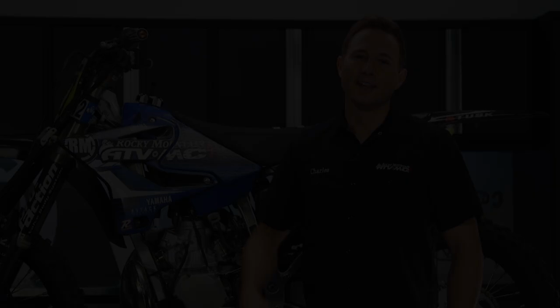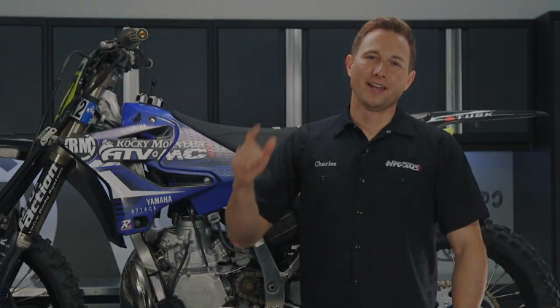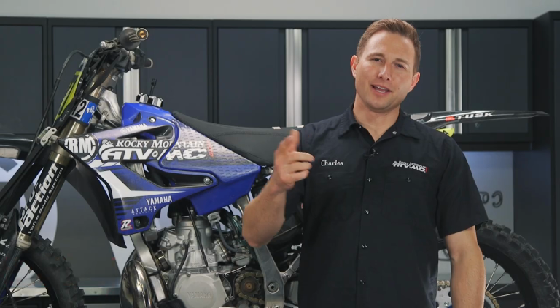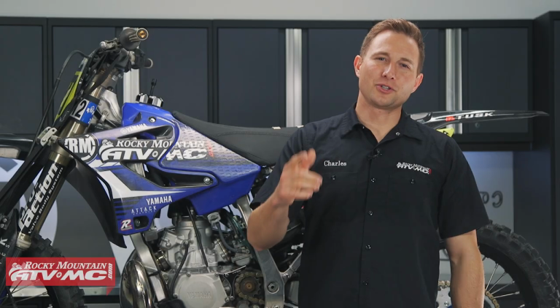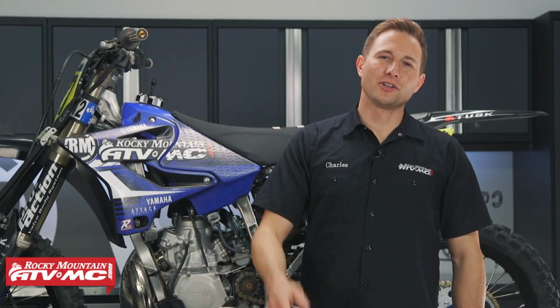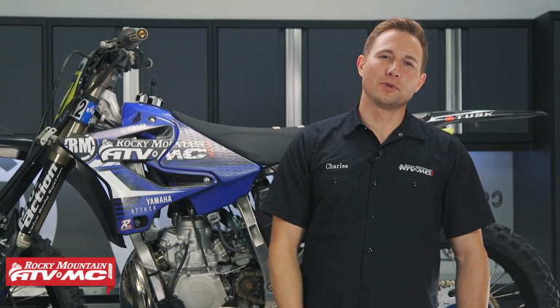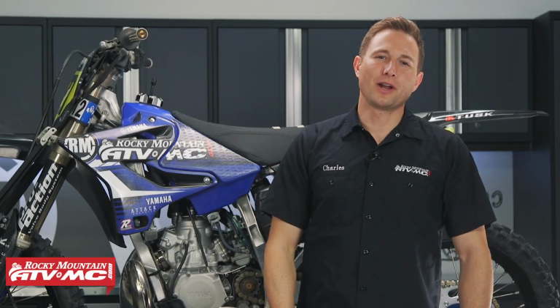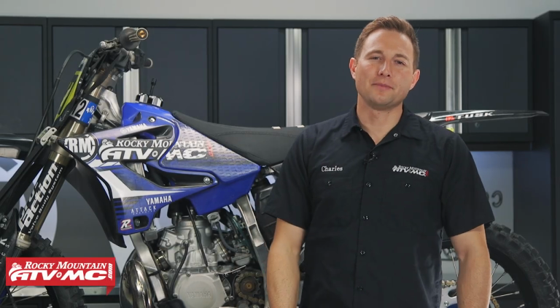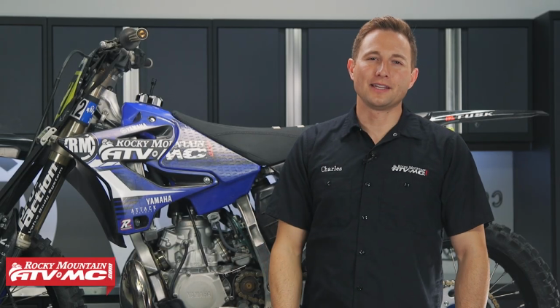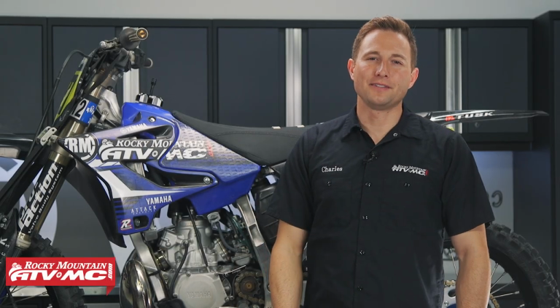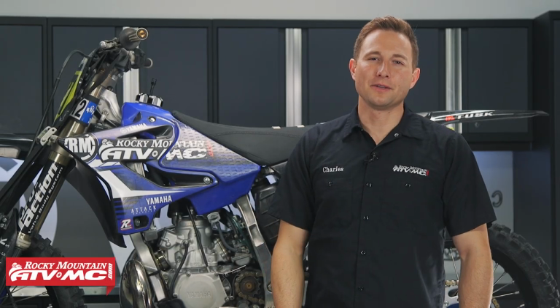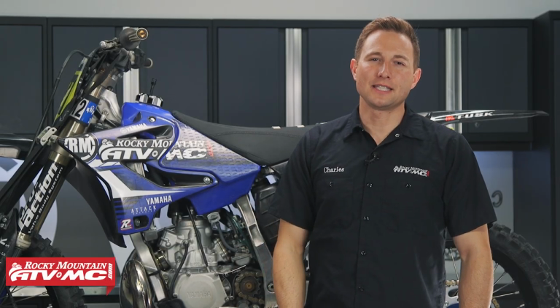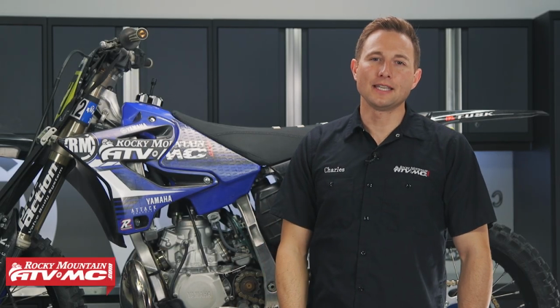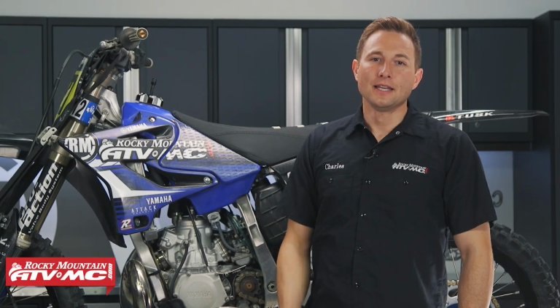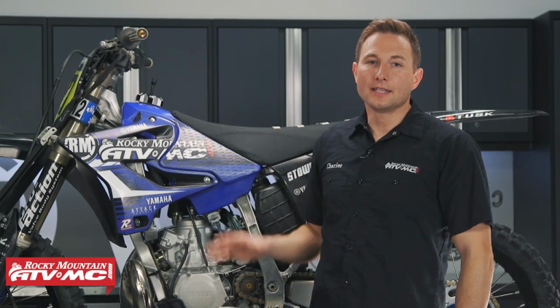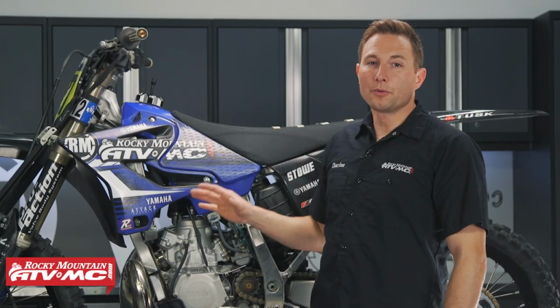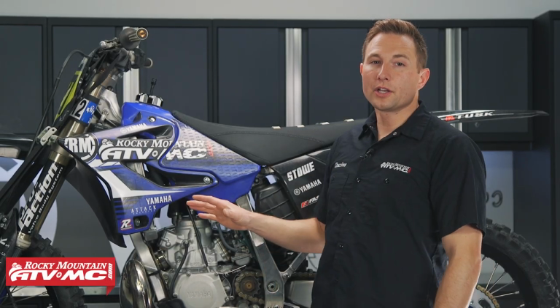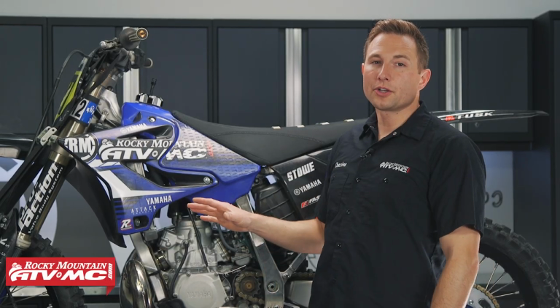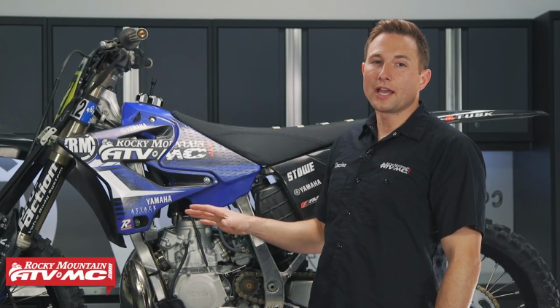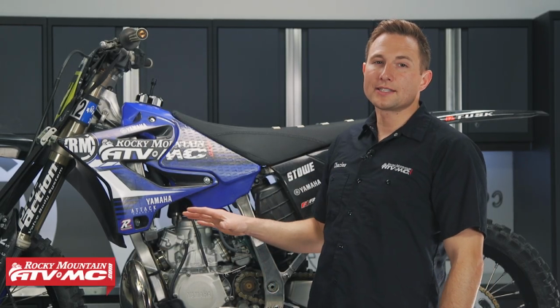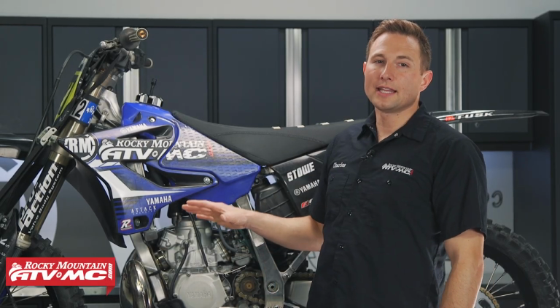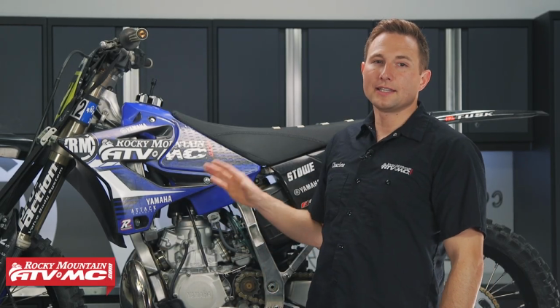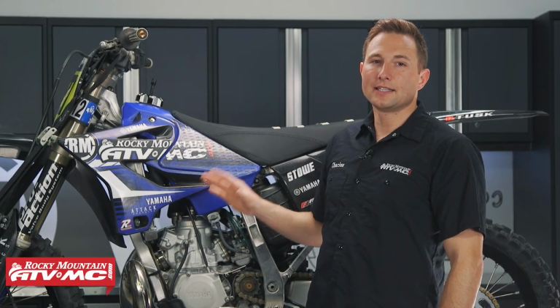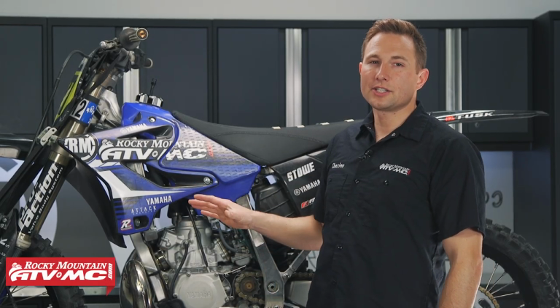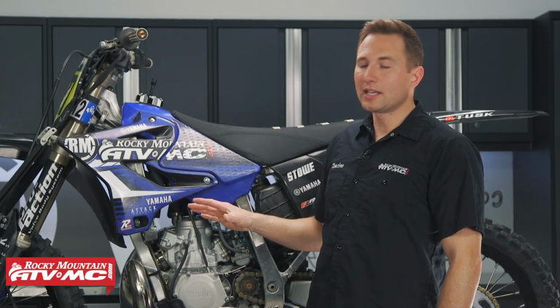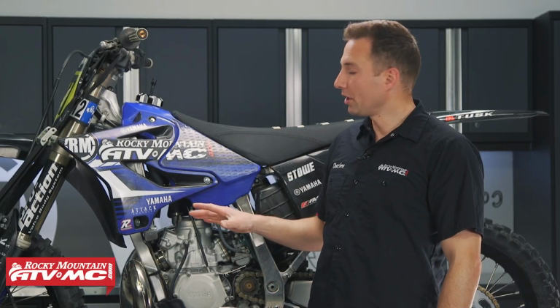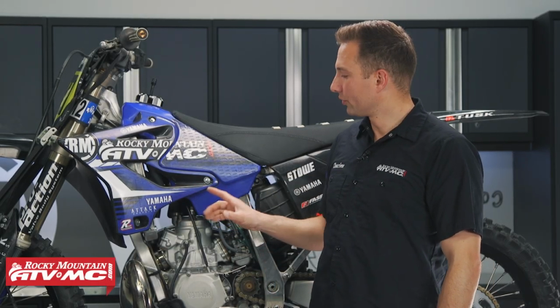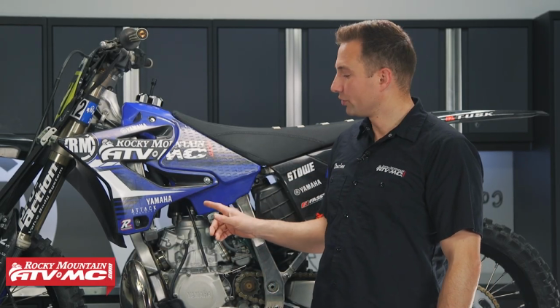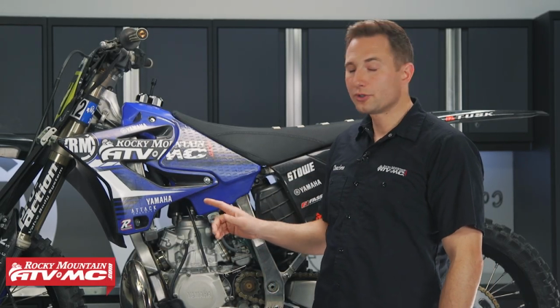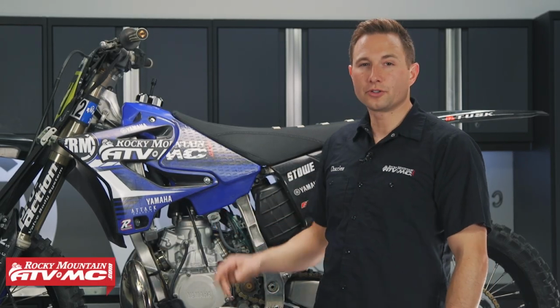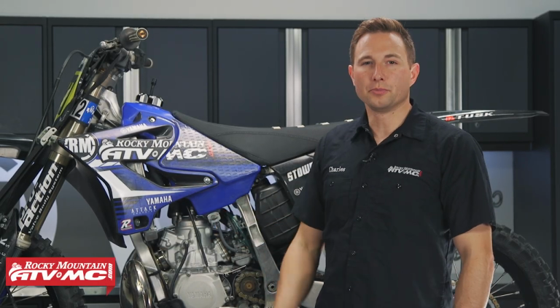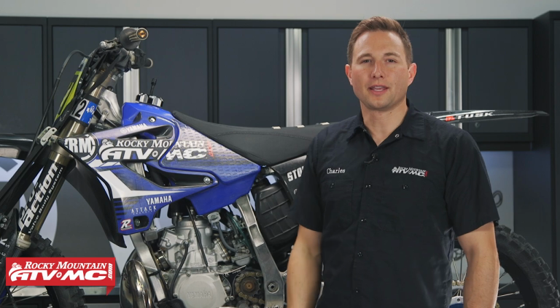Hey, I'm Charles with Rocky Mountain ATV MC. Today, we're going to show you how to set the ignition timing on your two-stroke dirt bike.